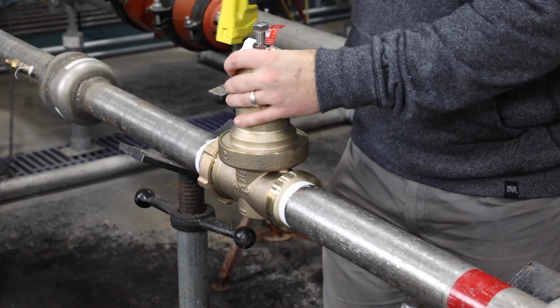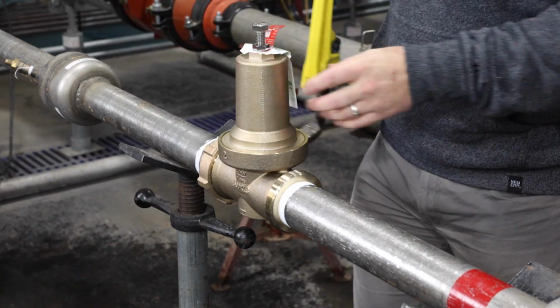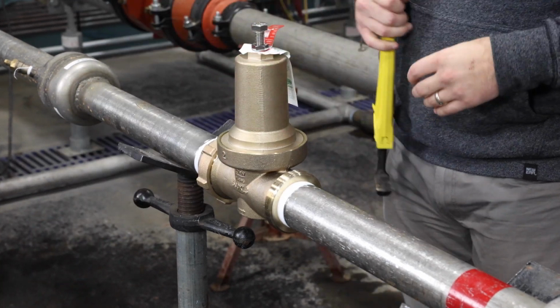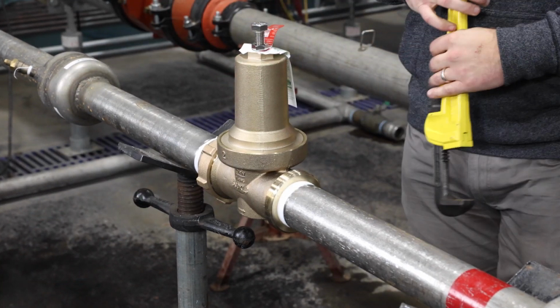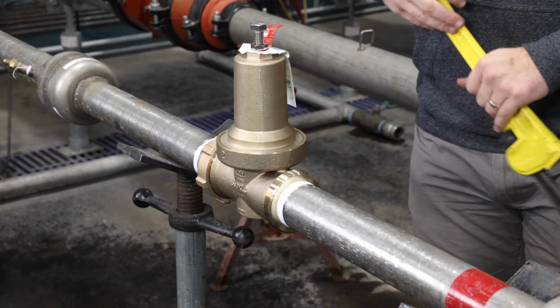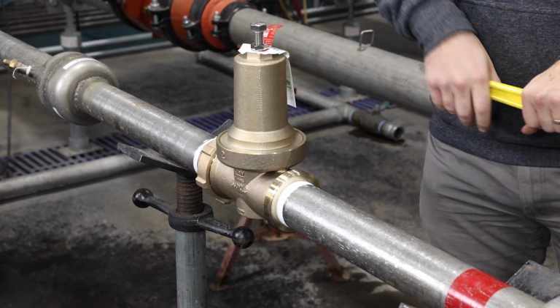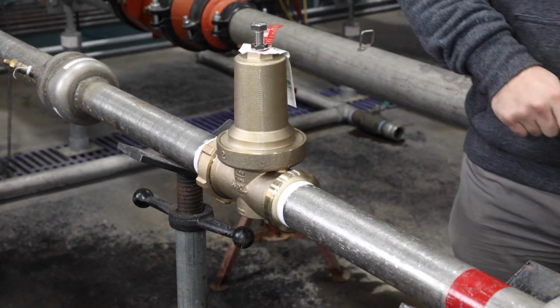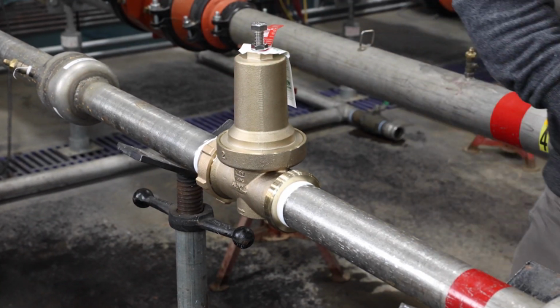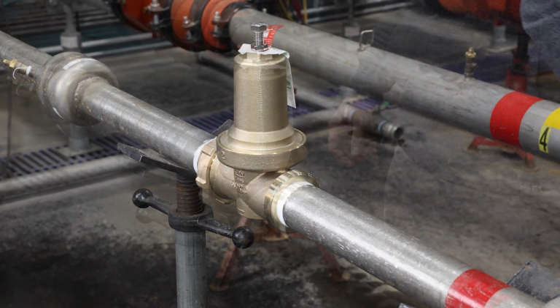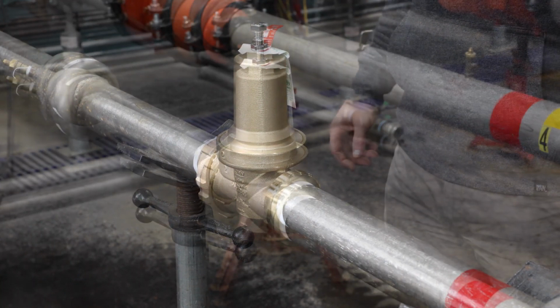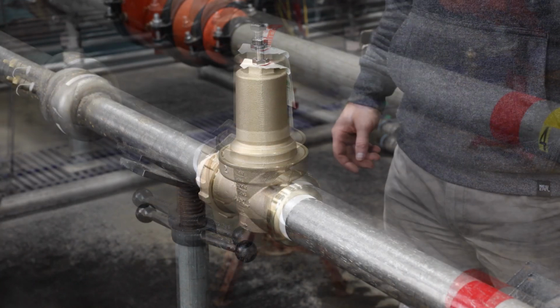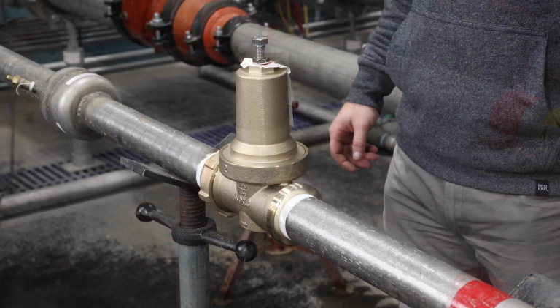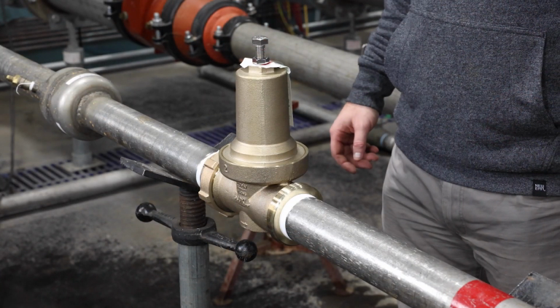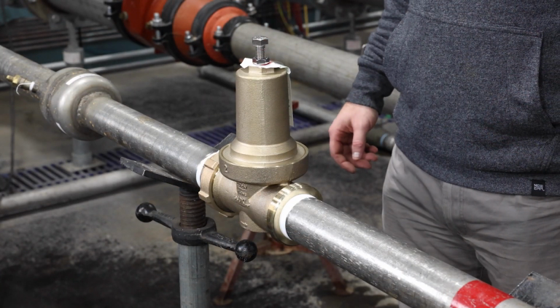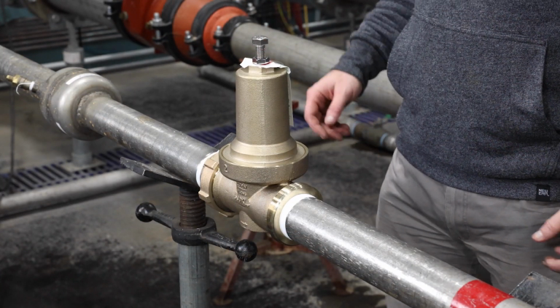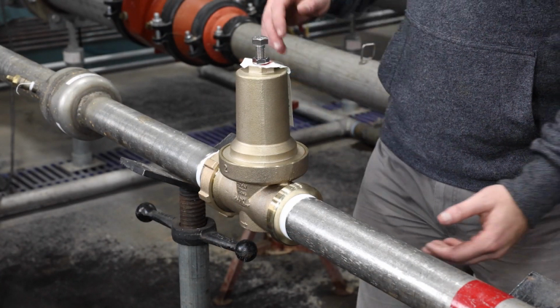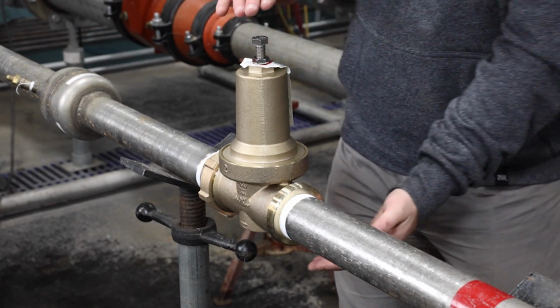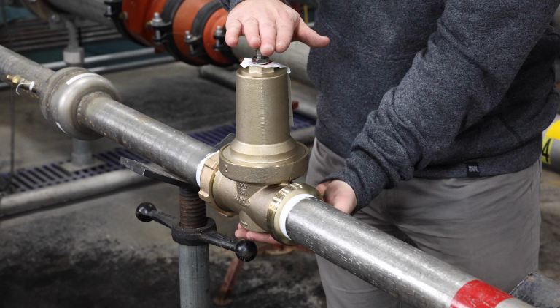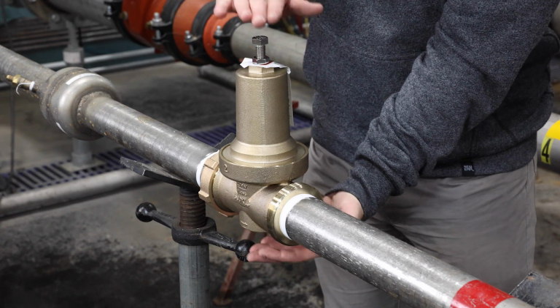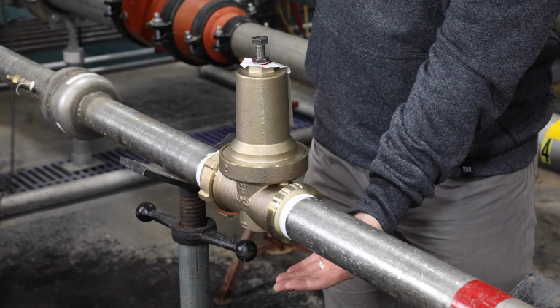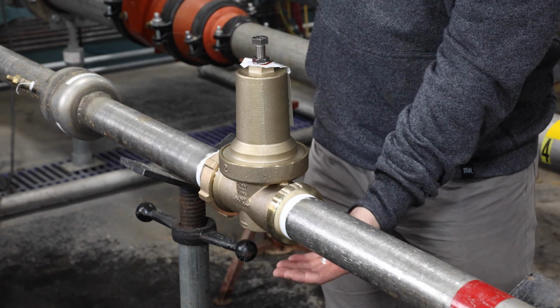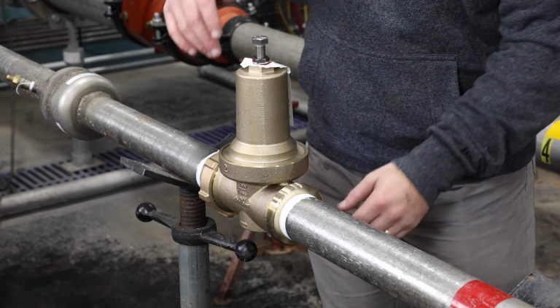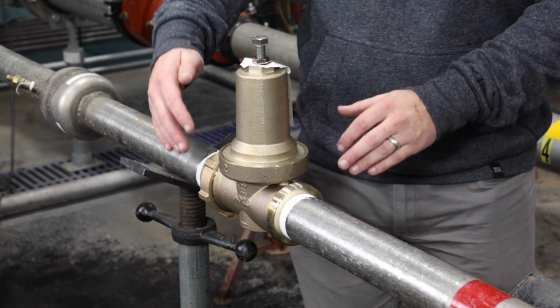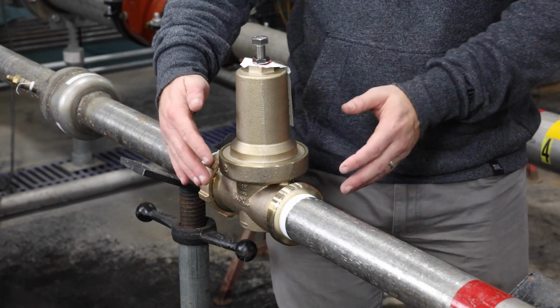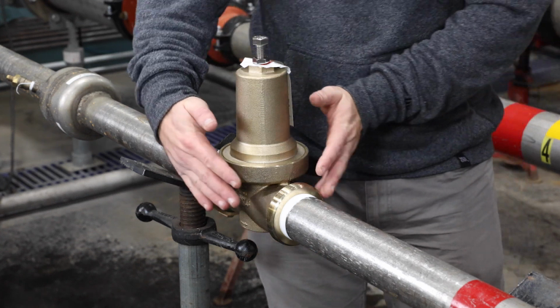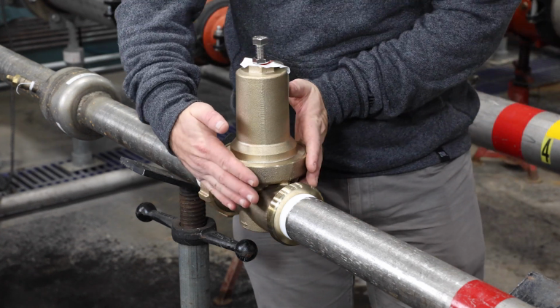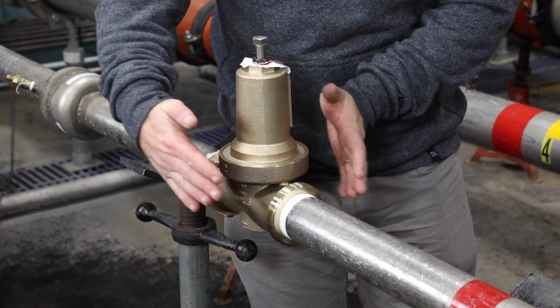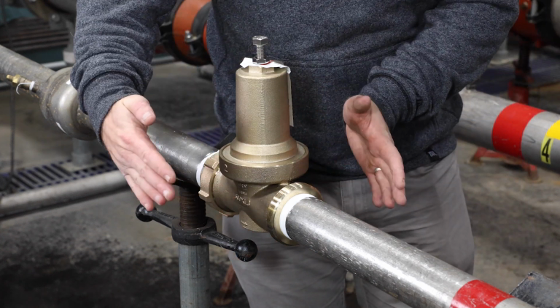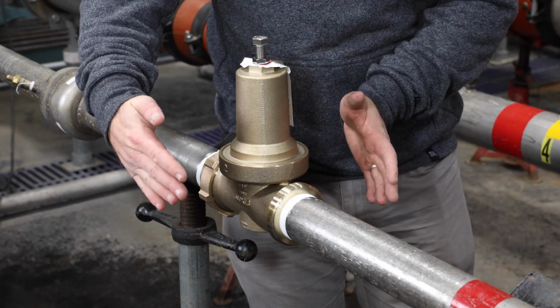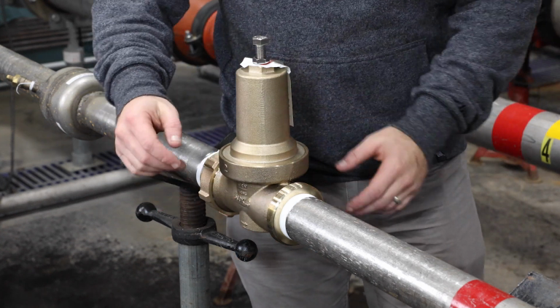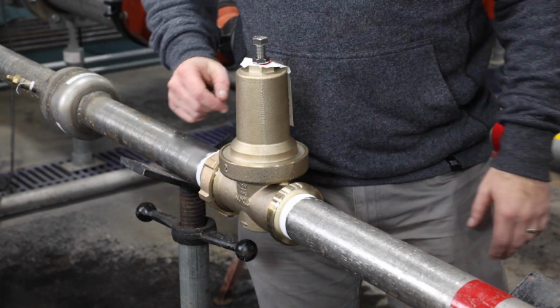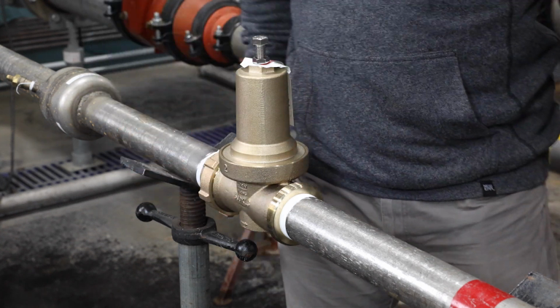When installing the 500XL3, make sure to leave enough room around the unit for testing, inspection, and maintenance.